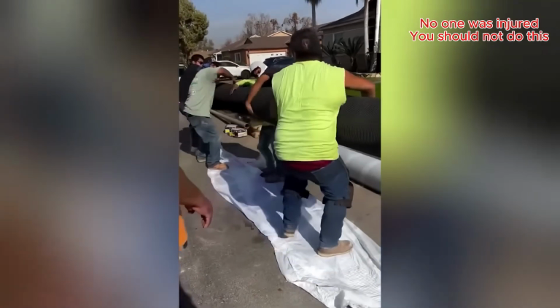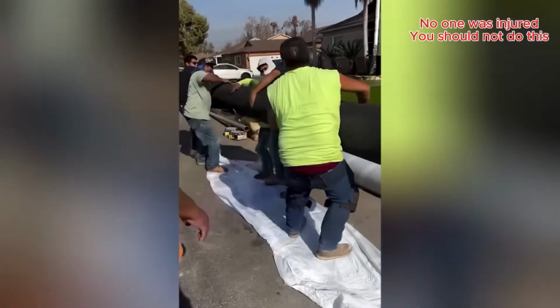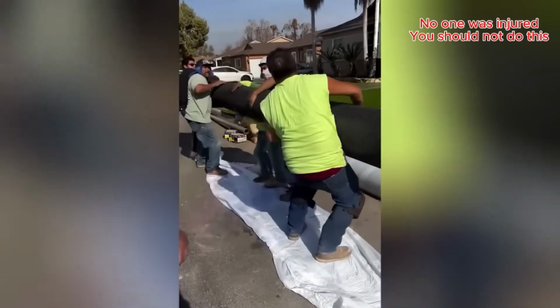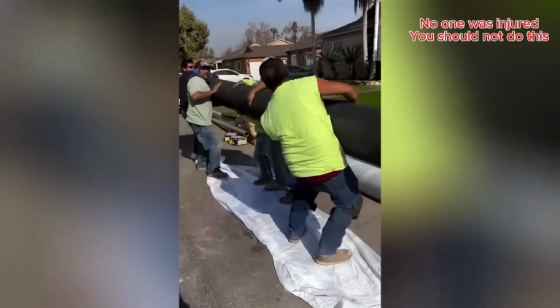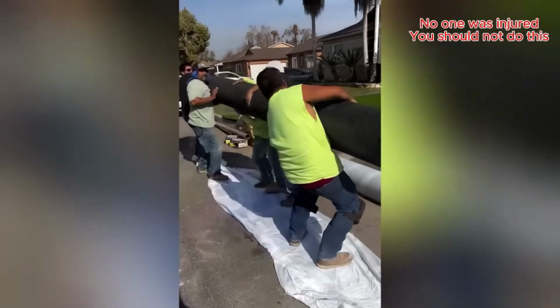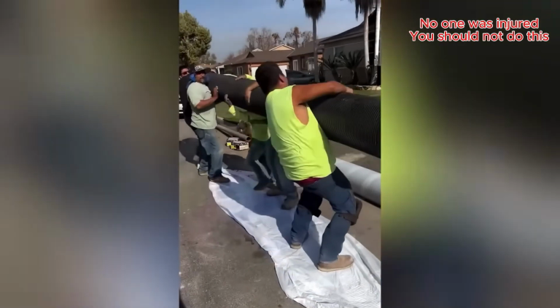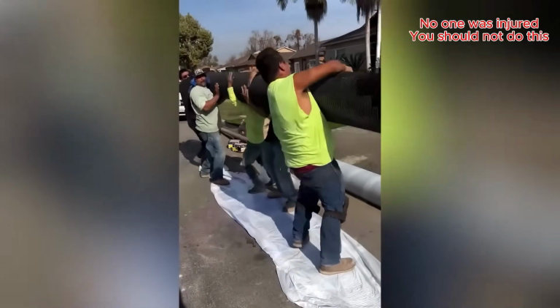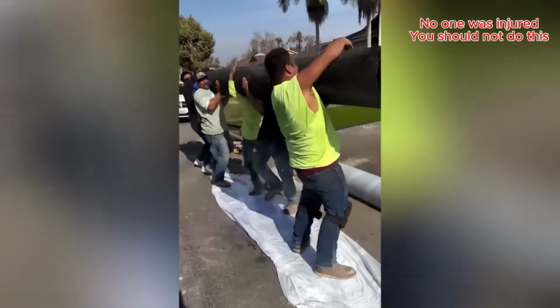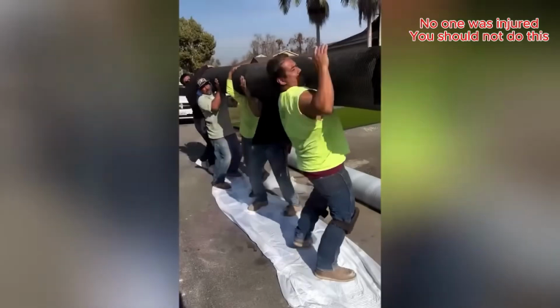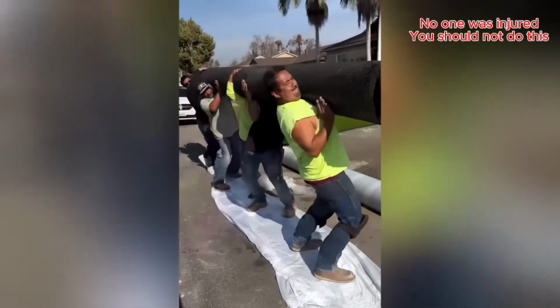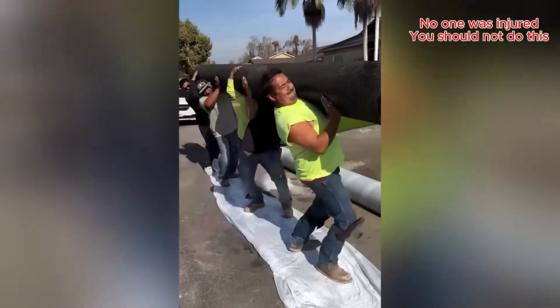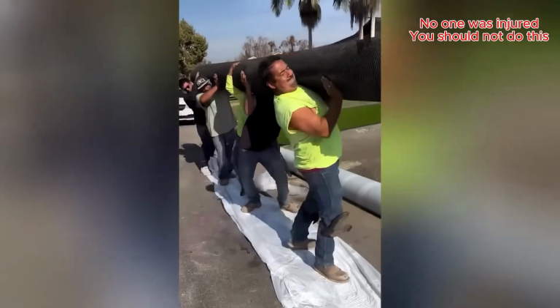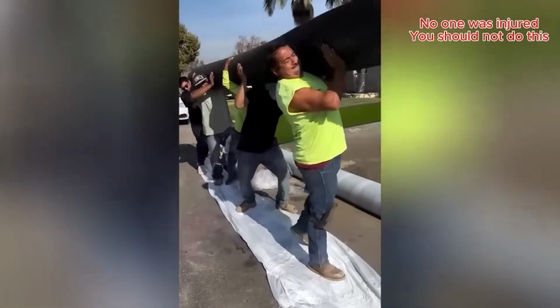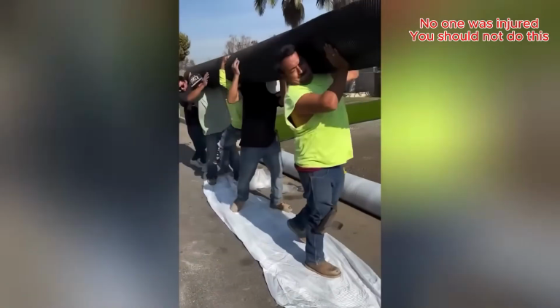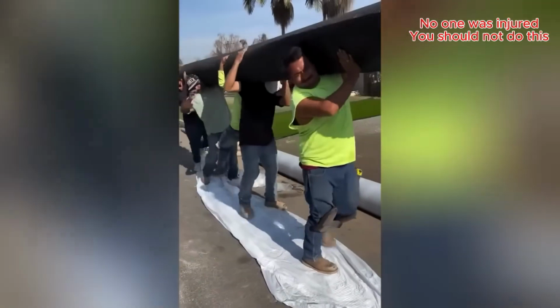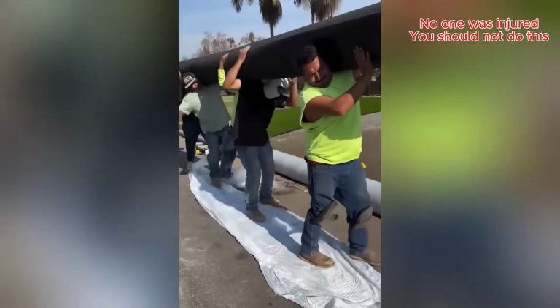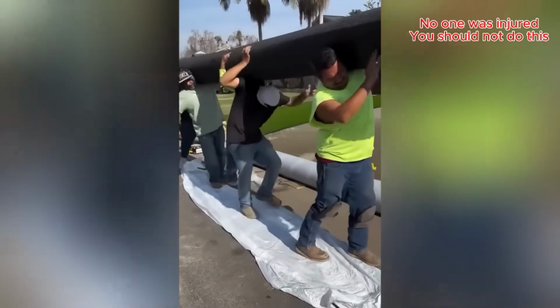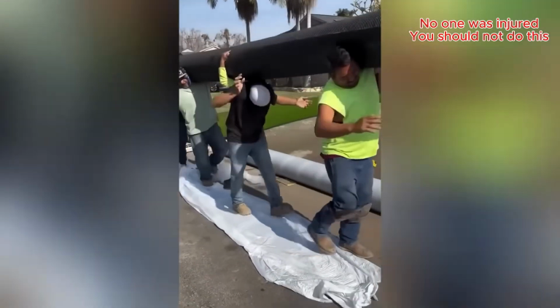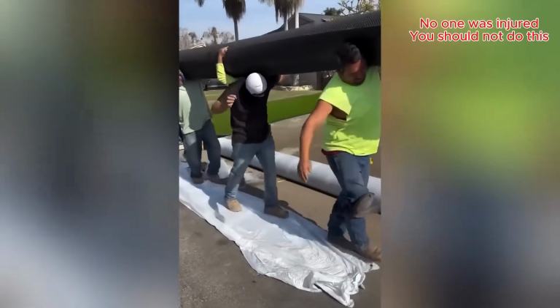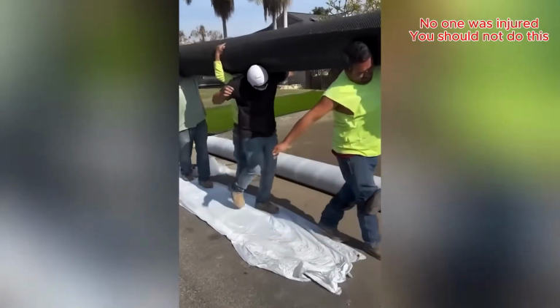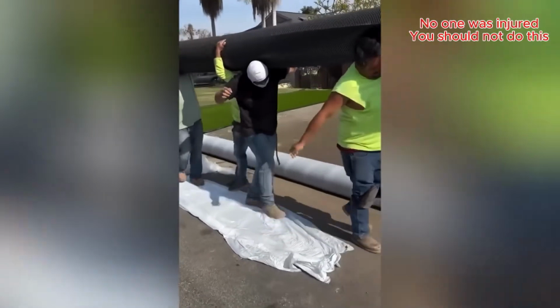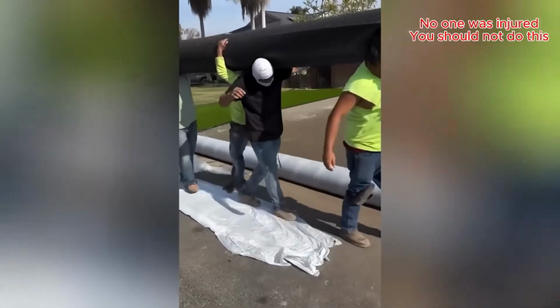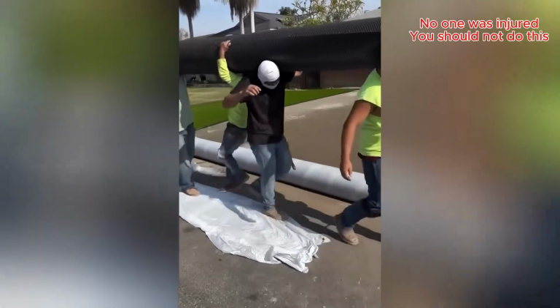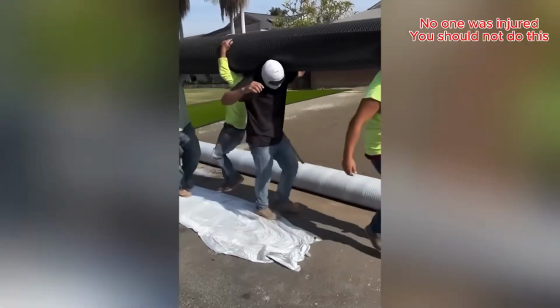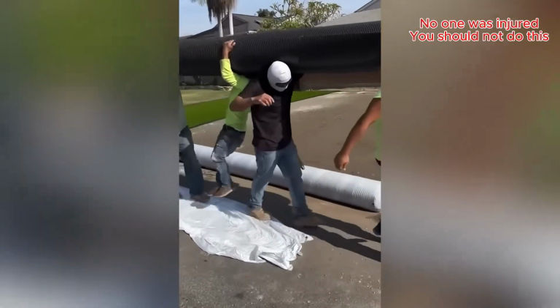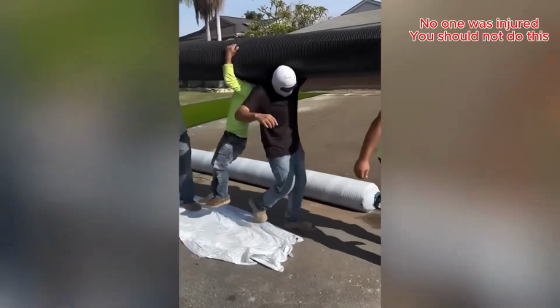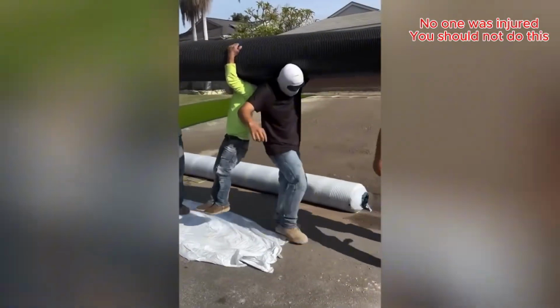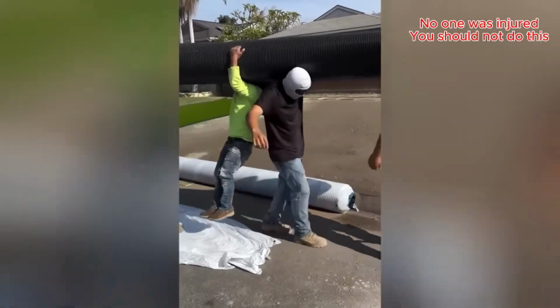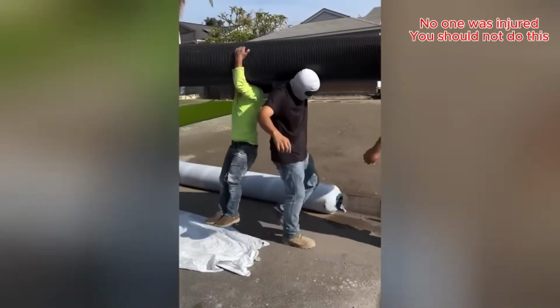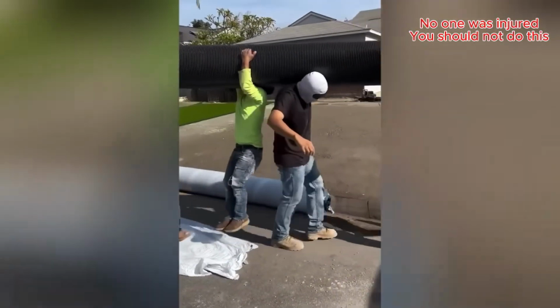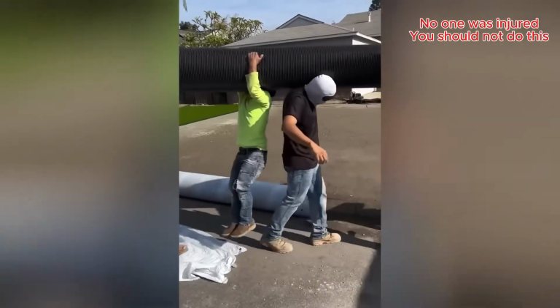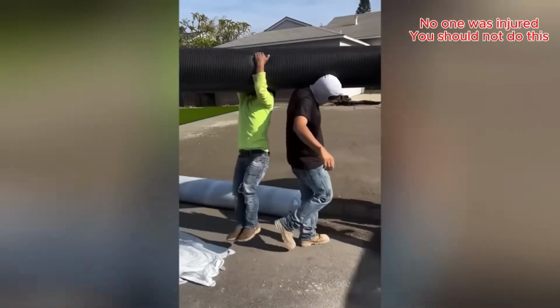Teamwork makes the dream work, until someone starts walking backward. I don't think that's going to work.